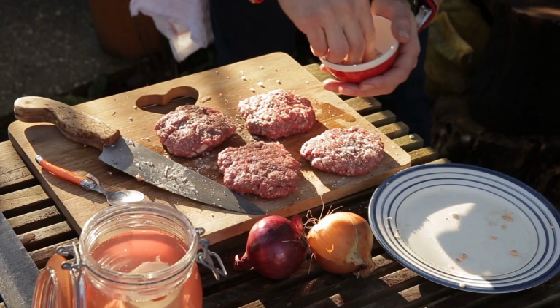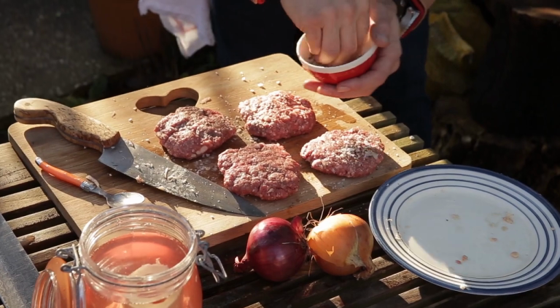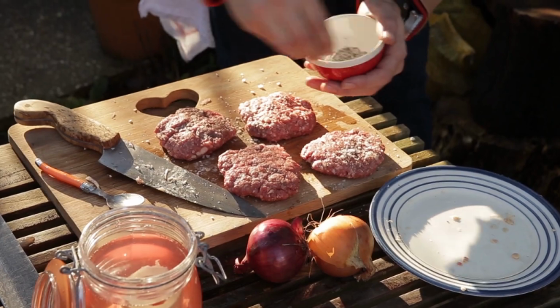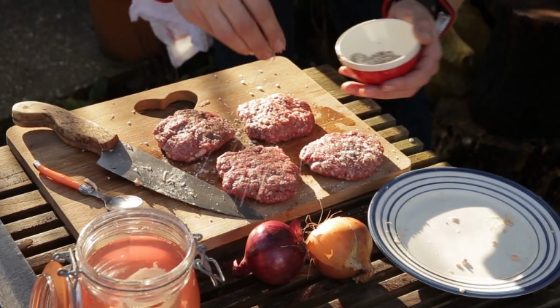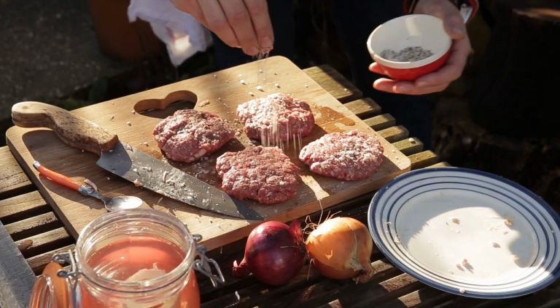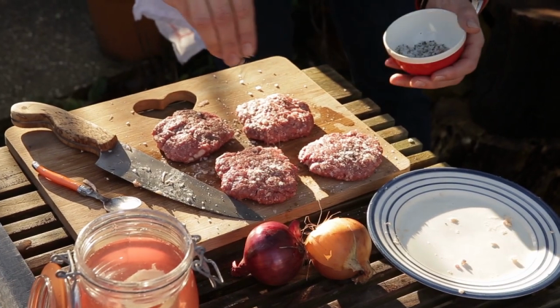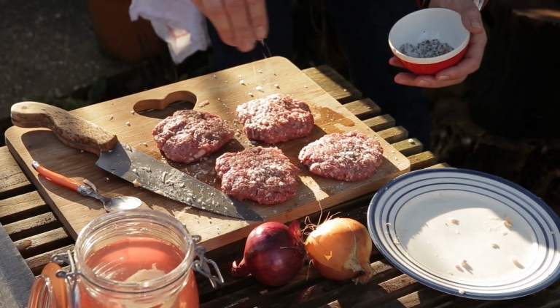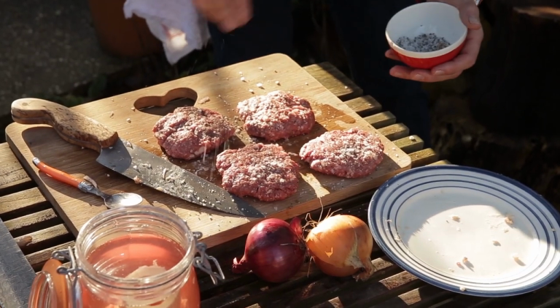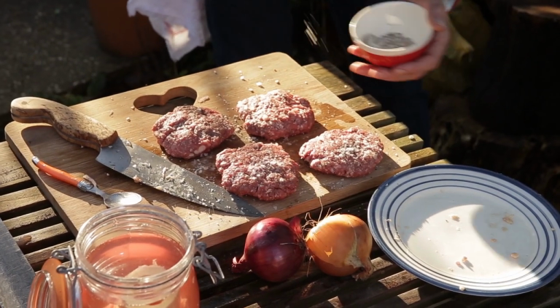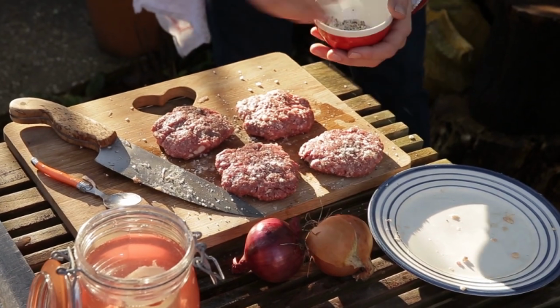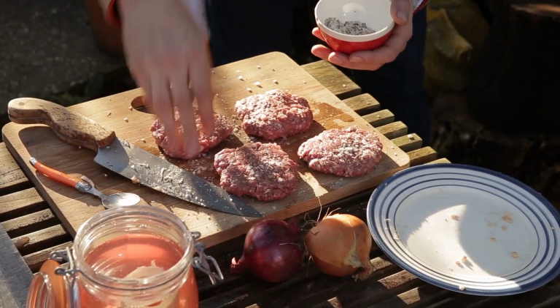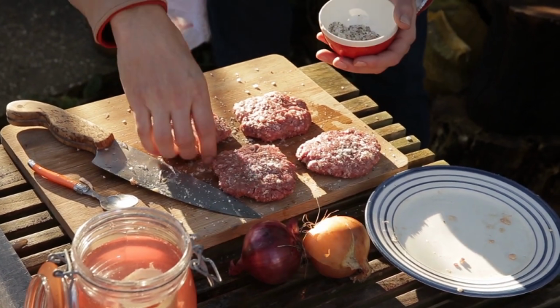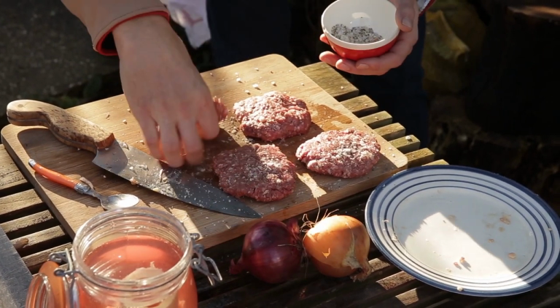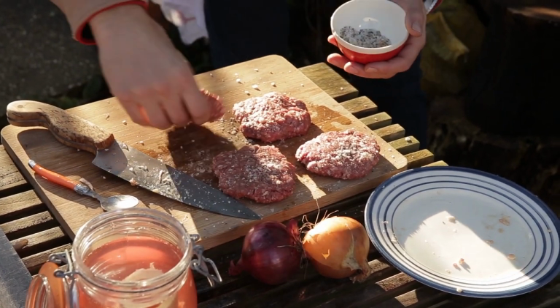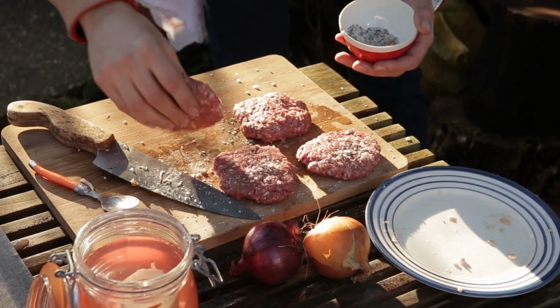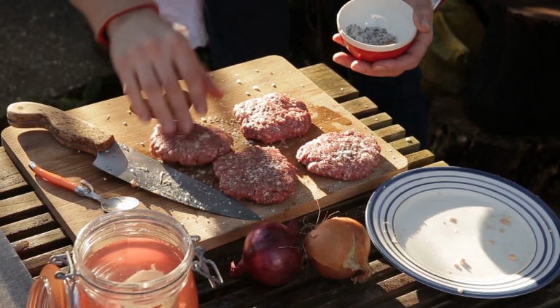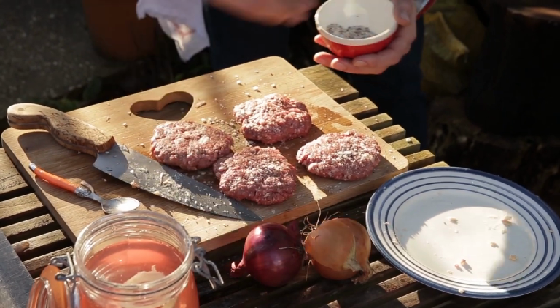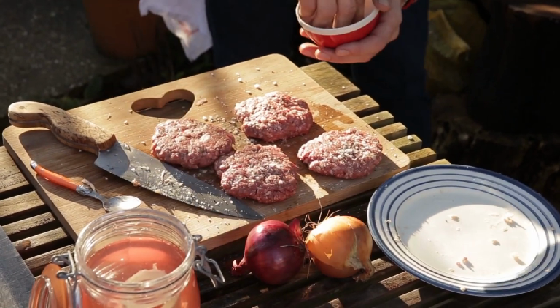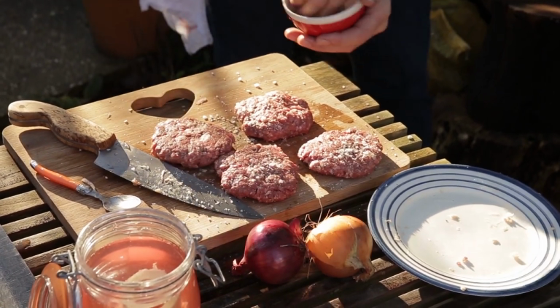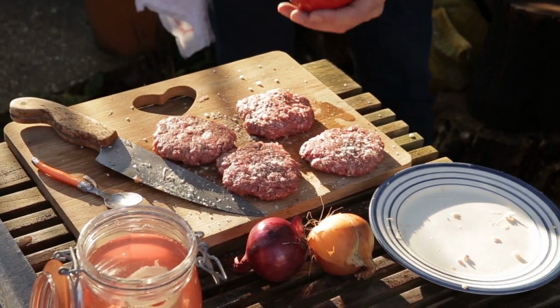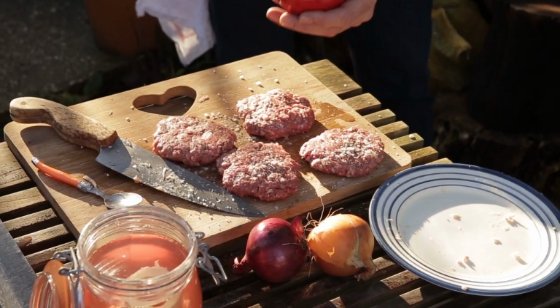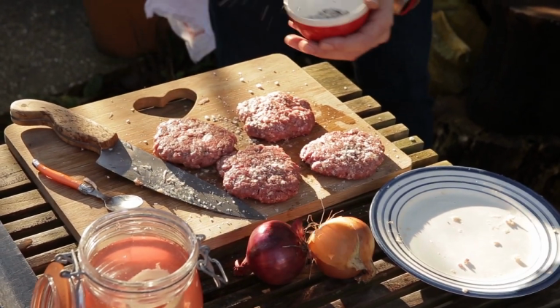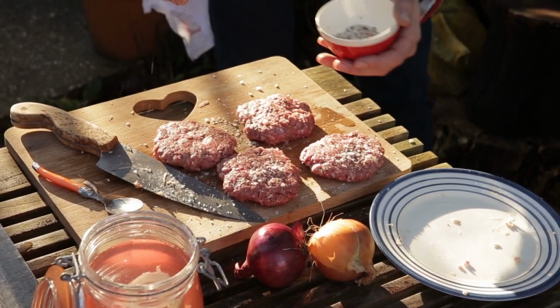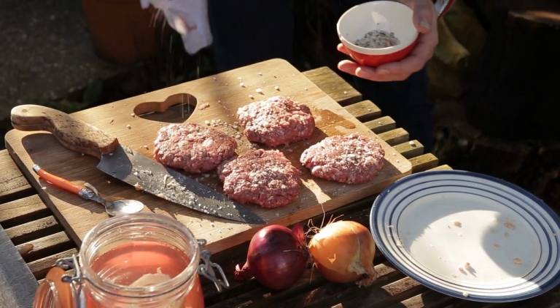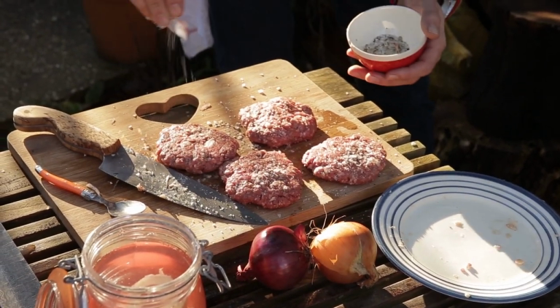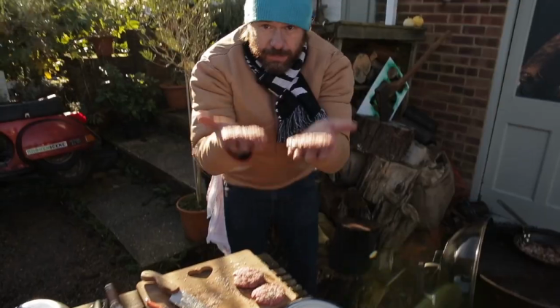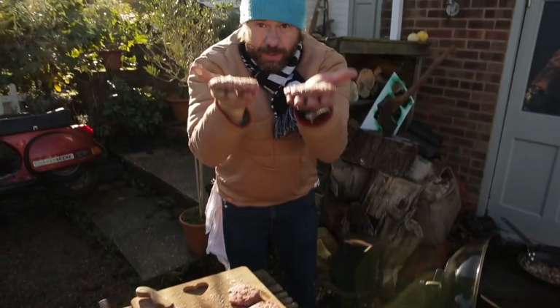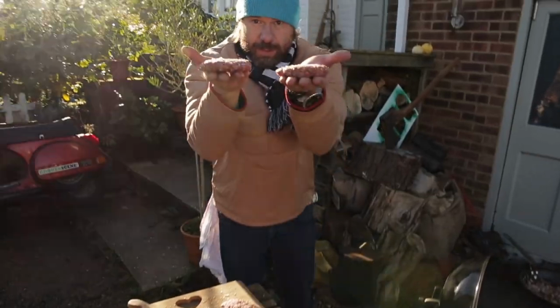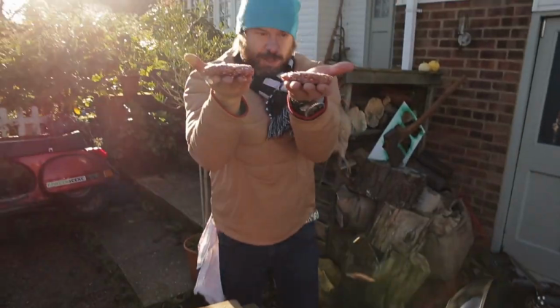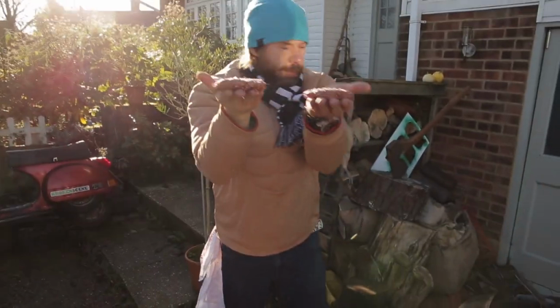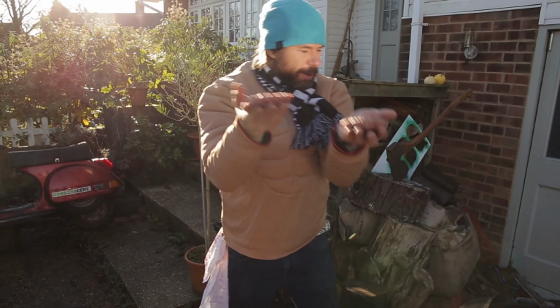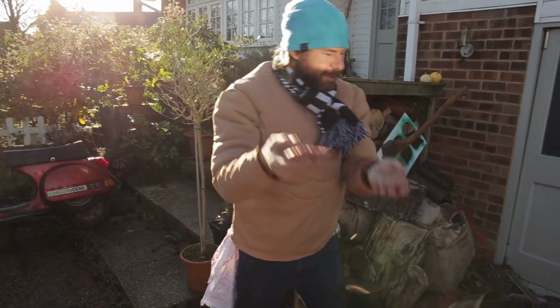Don't put the salt on any earlier — it'll dry the meat out. There are our burgers.